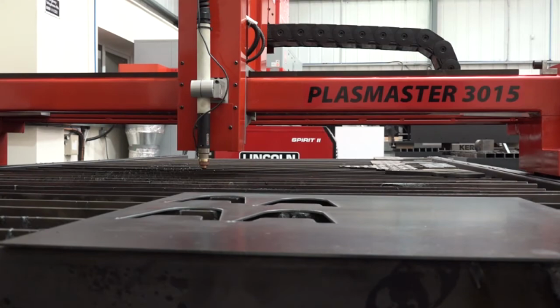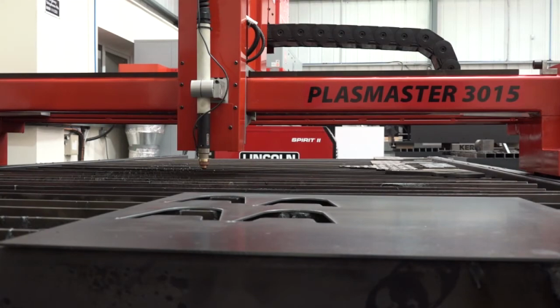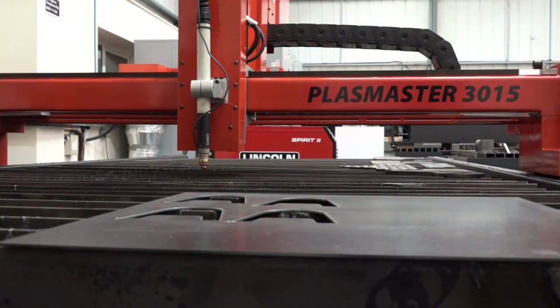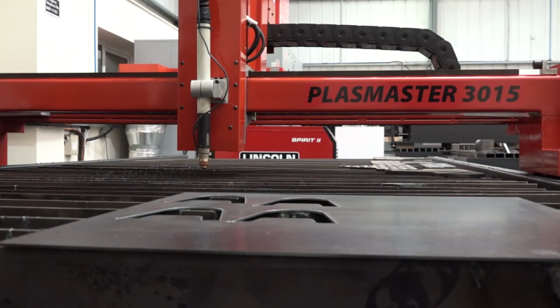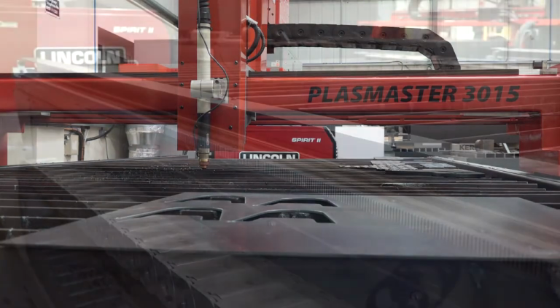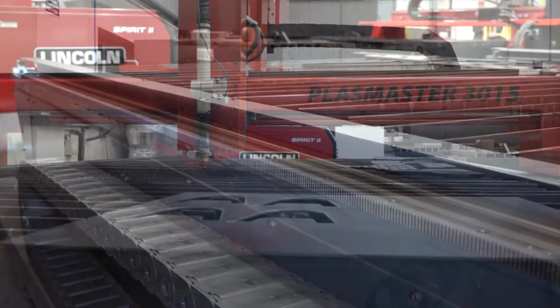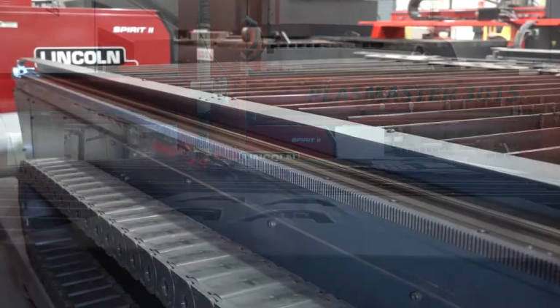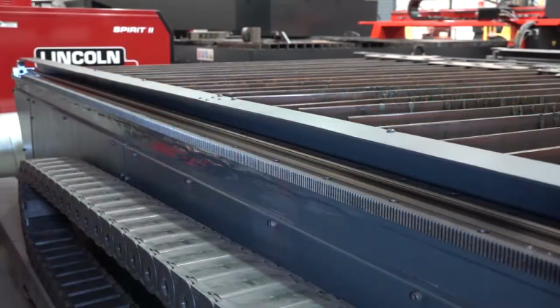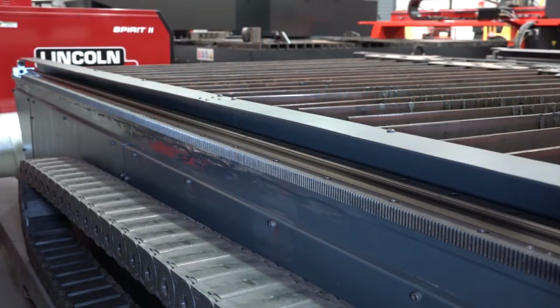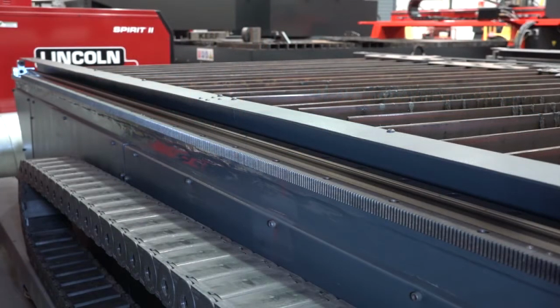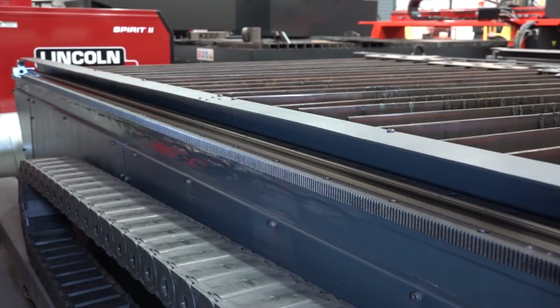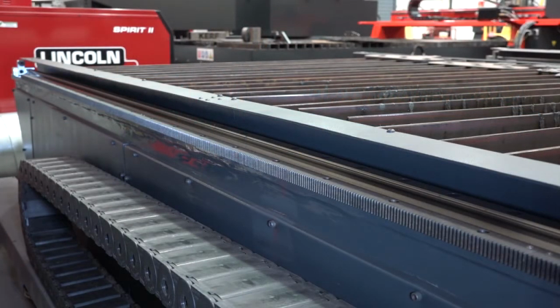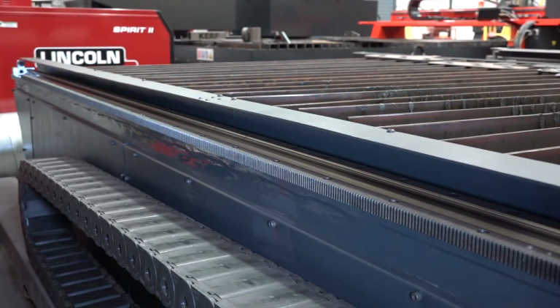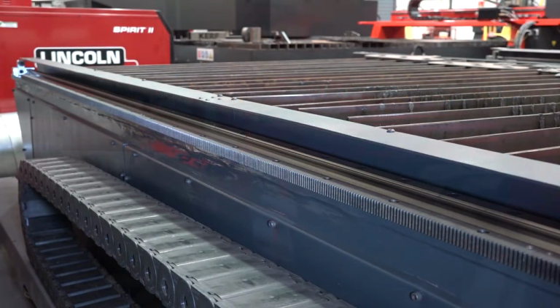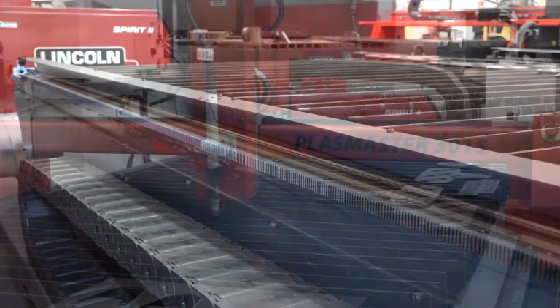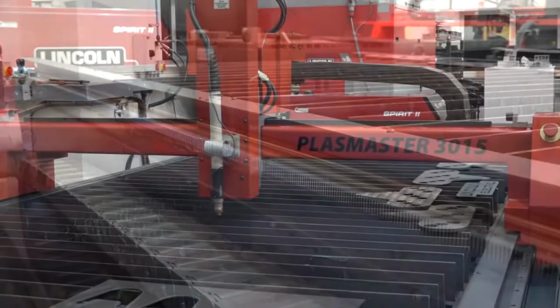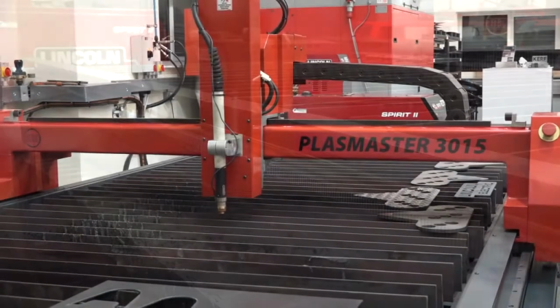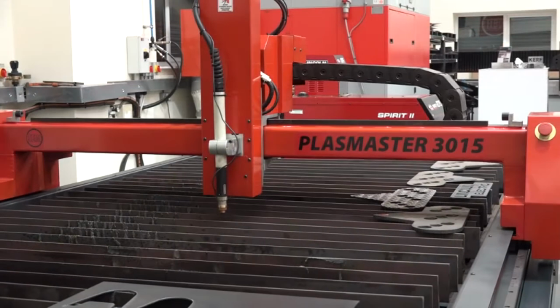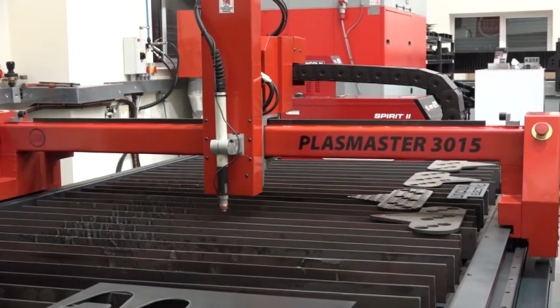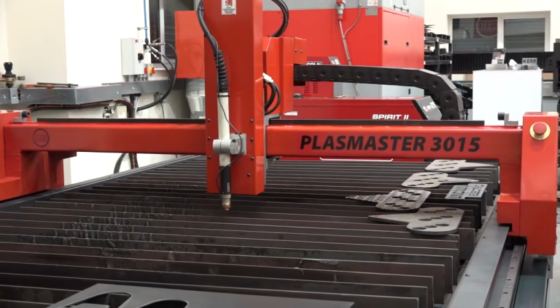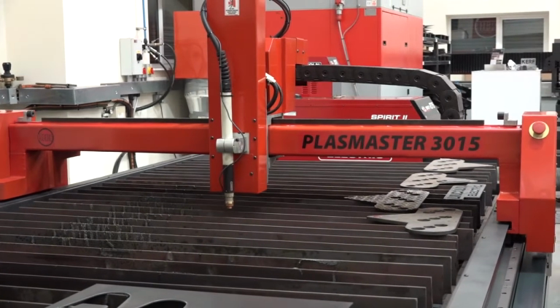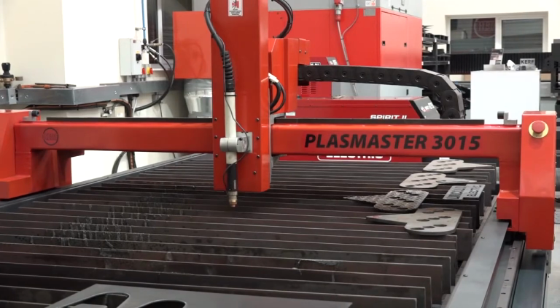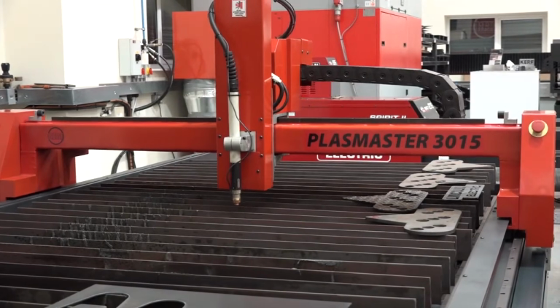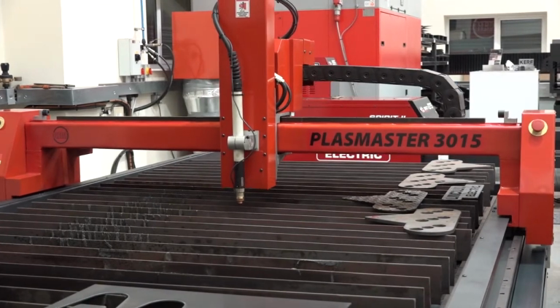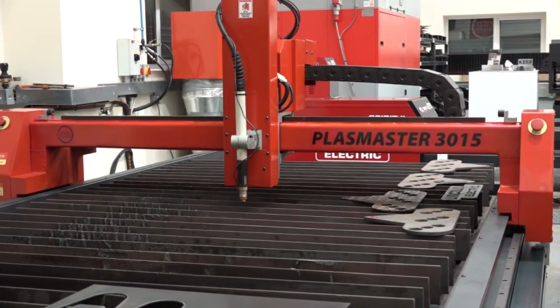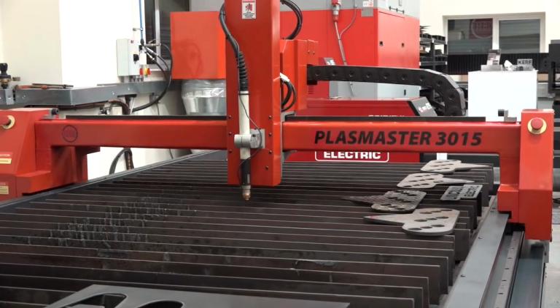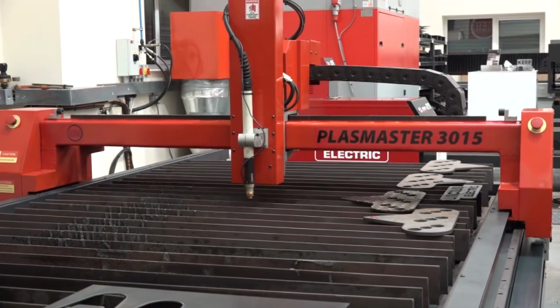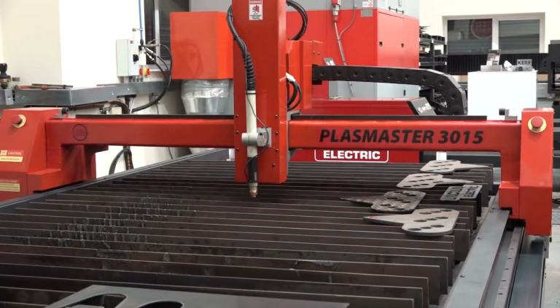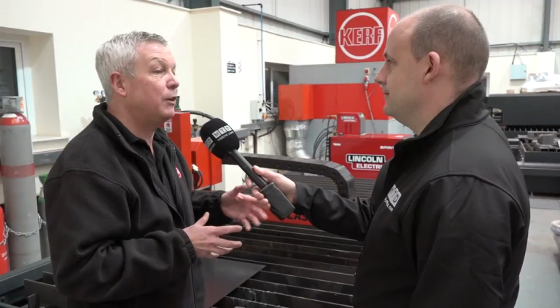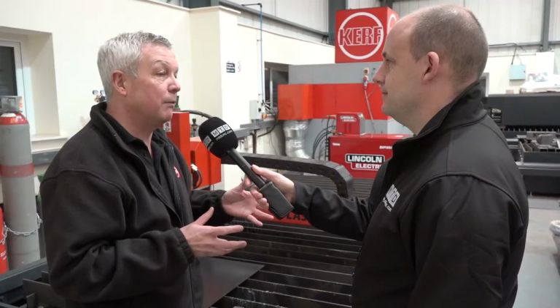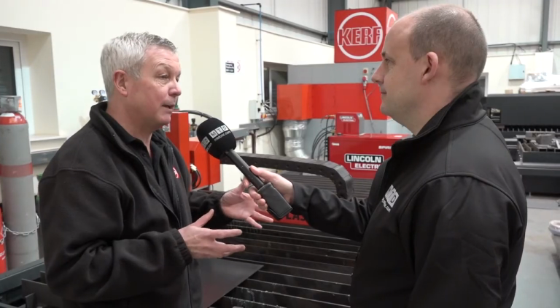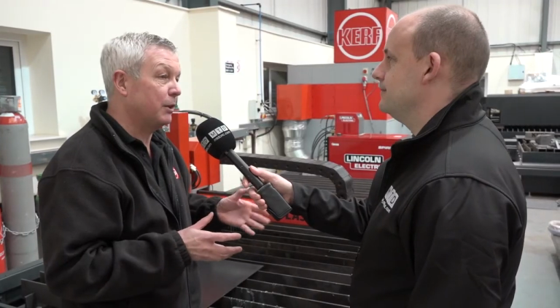Yeah, it's a compact machine that fills a nice niche for people that want to cut parts but don't really want to go down to an entry-level type machine.